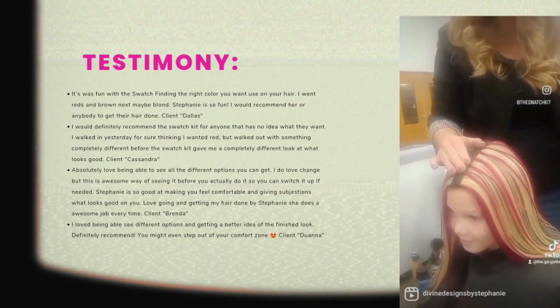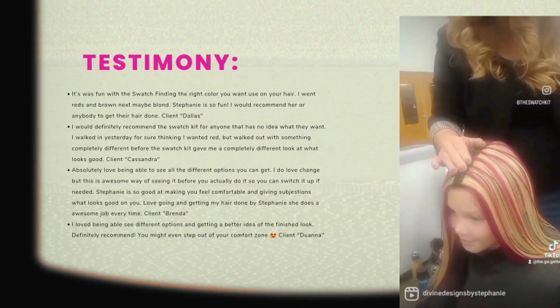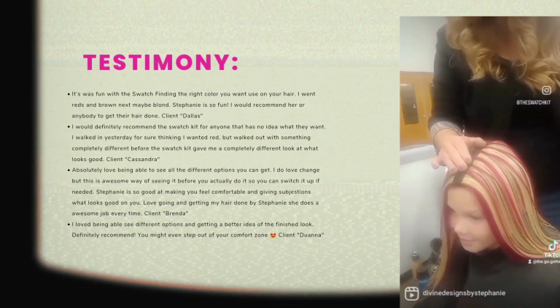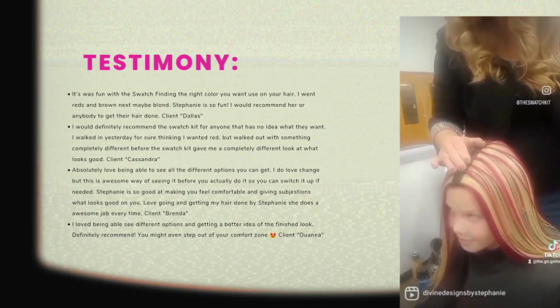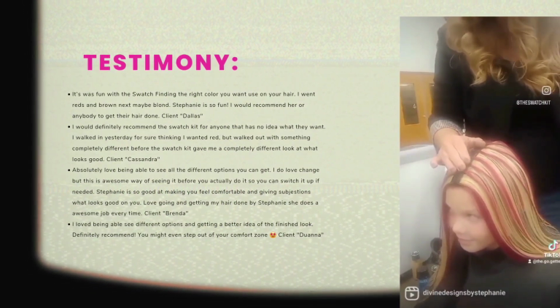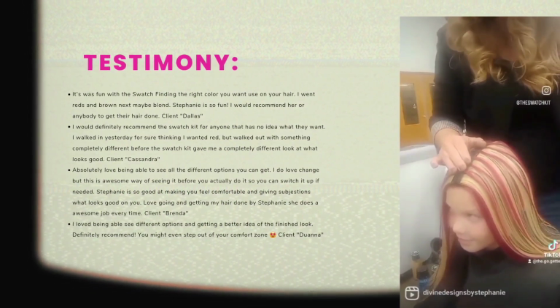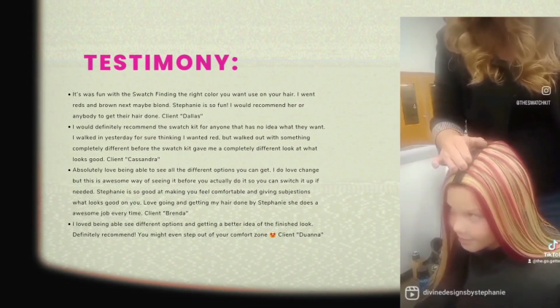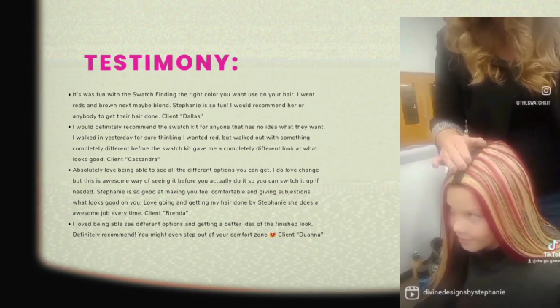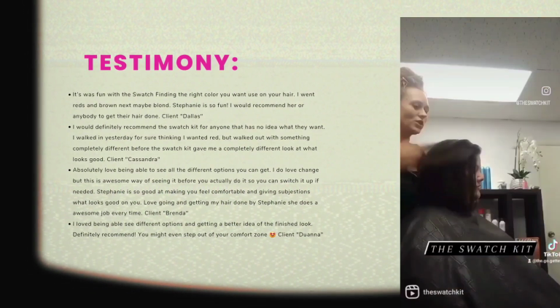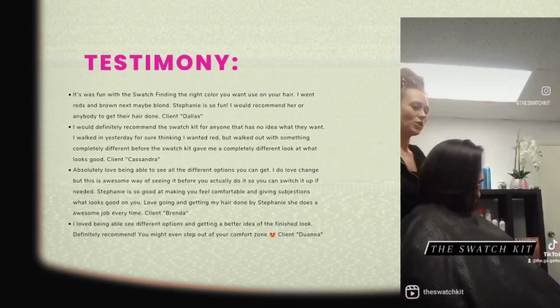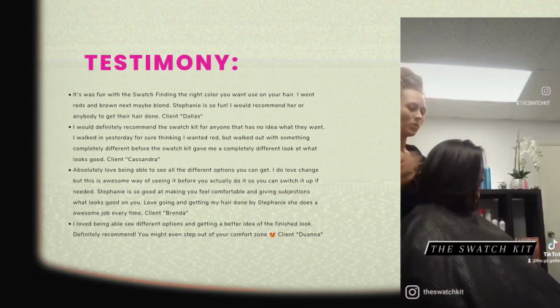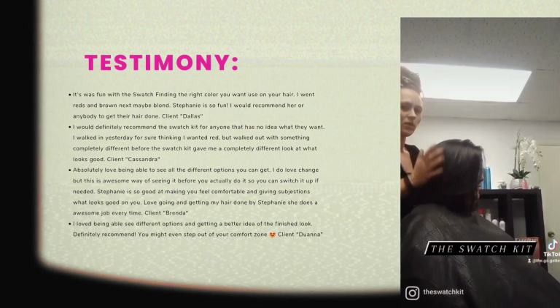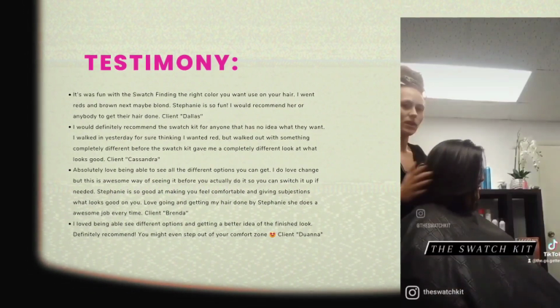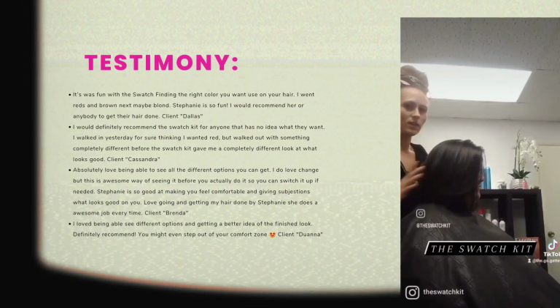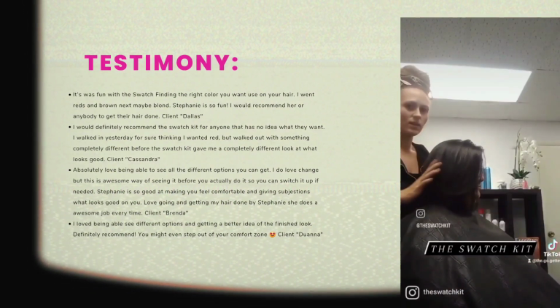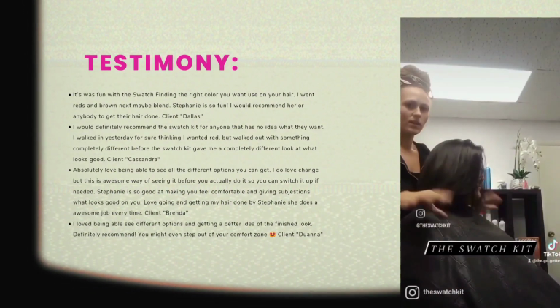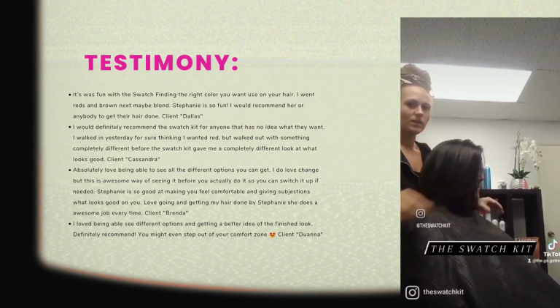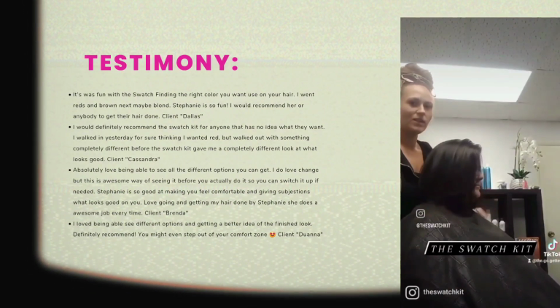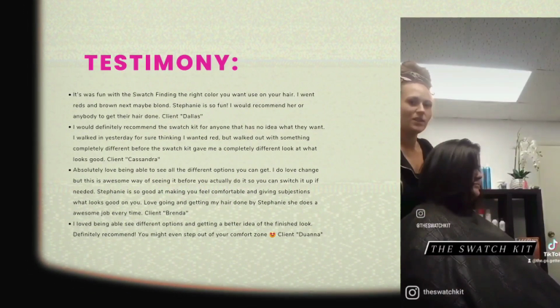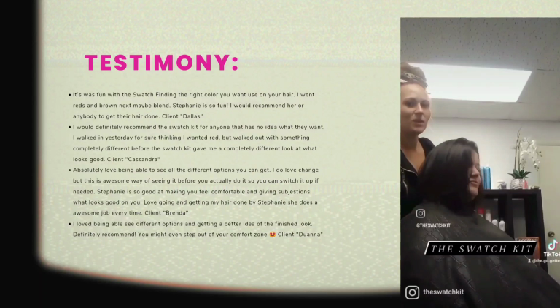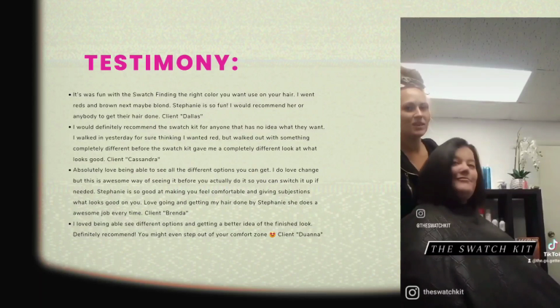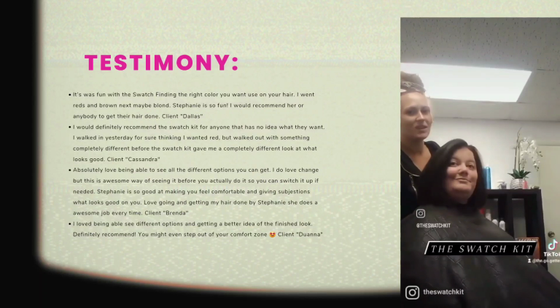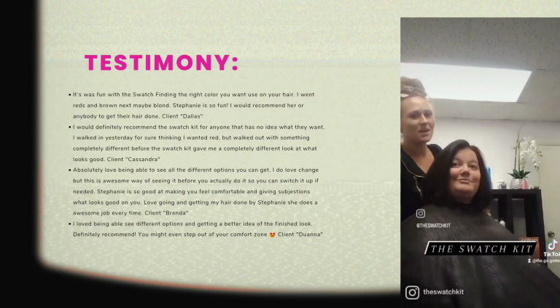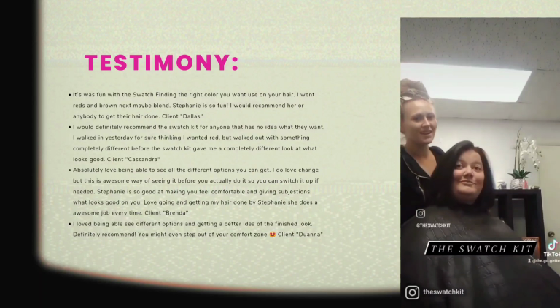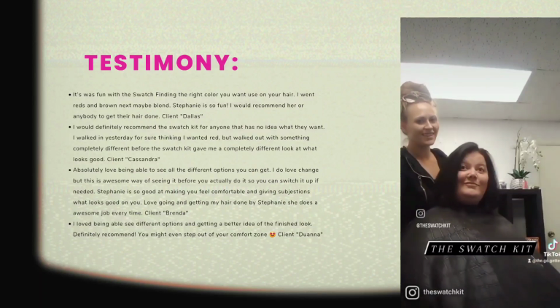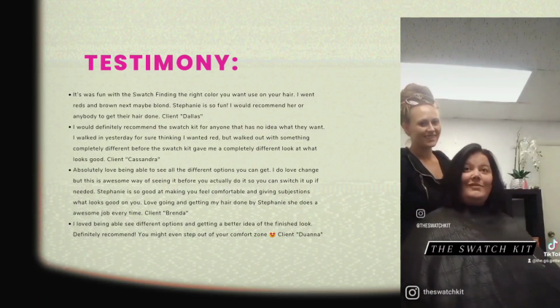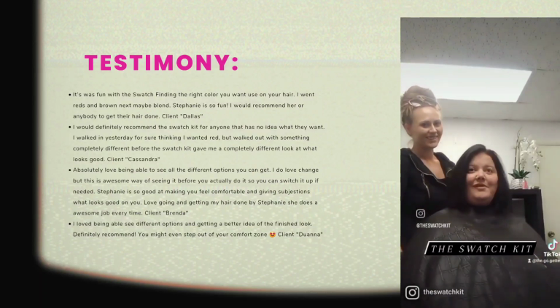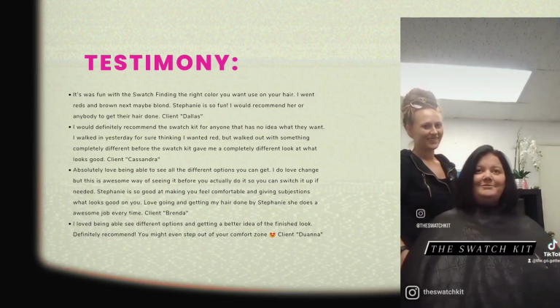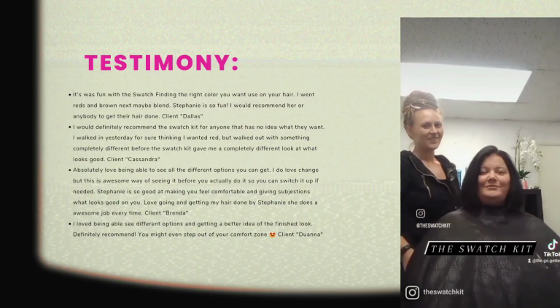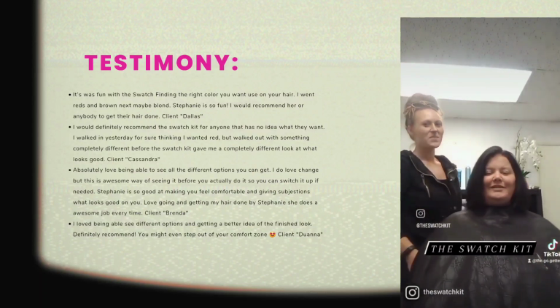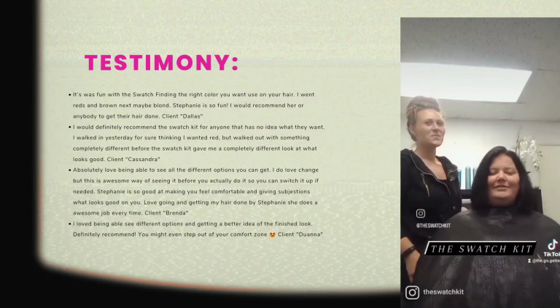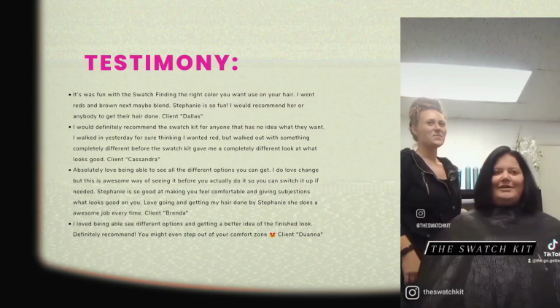We're trying on hair color. Tiffany, what do you think about it? I love it.